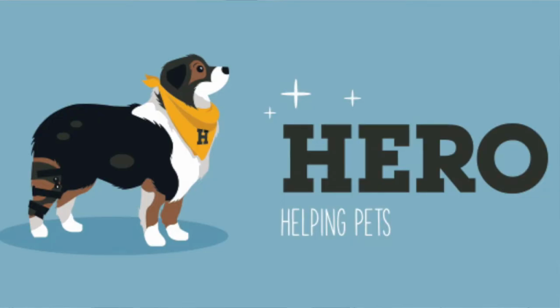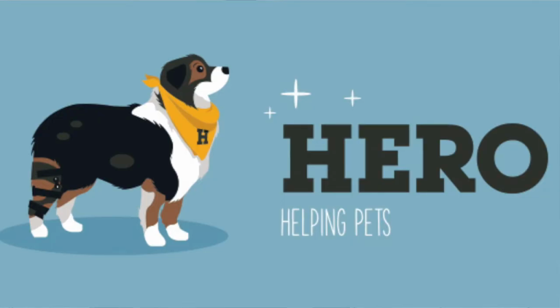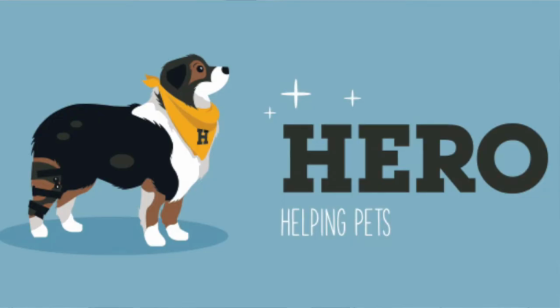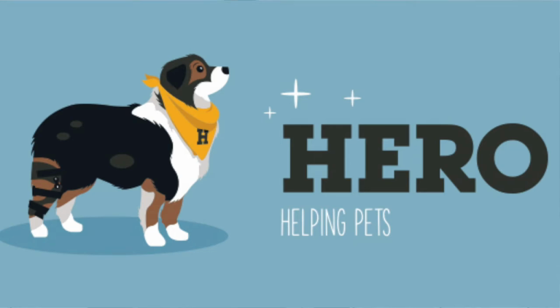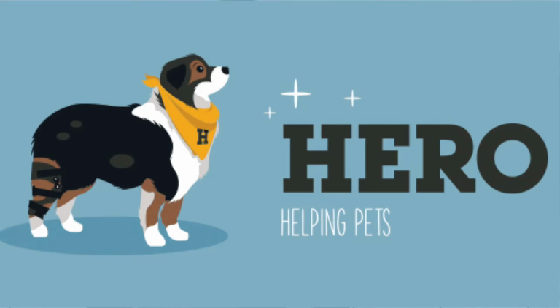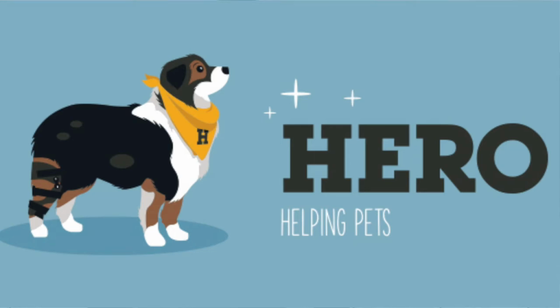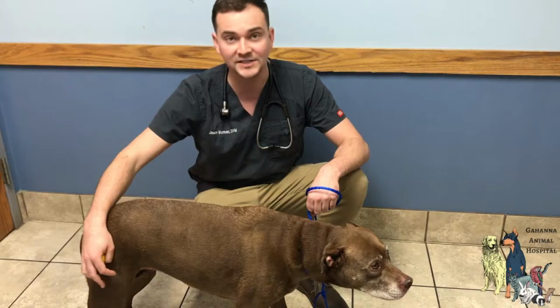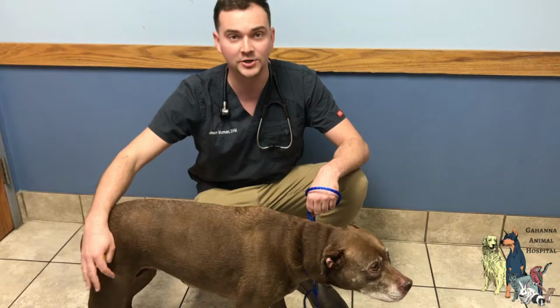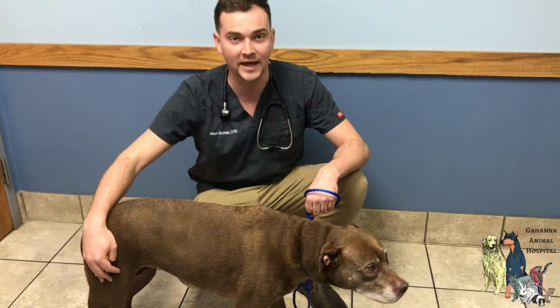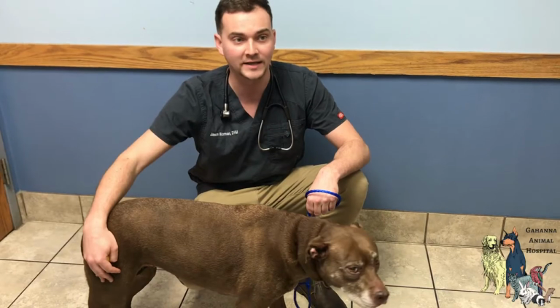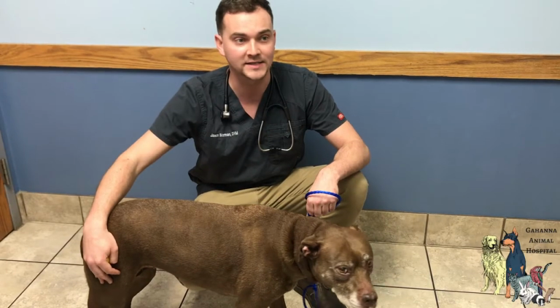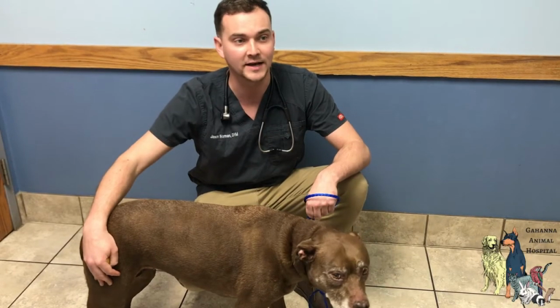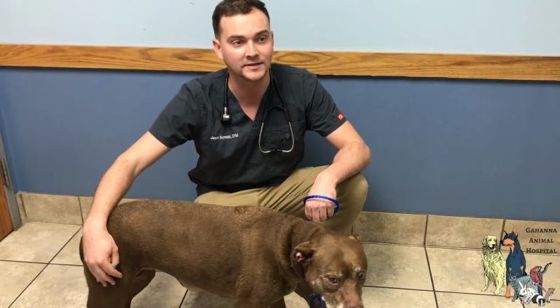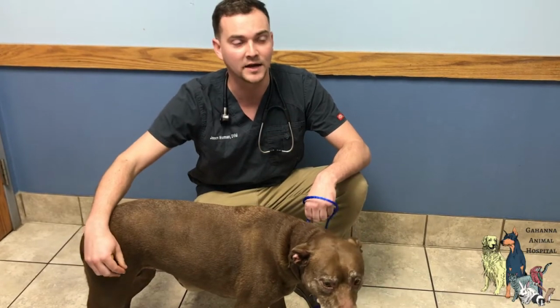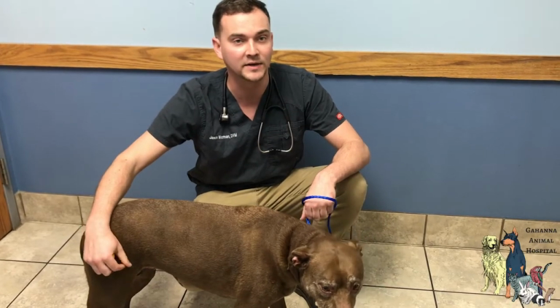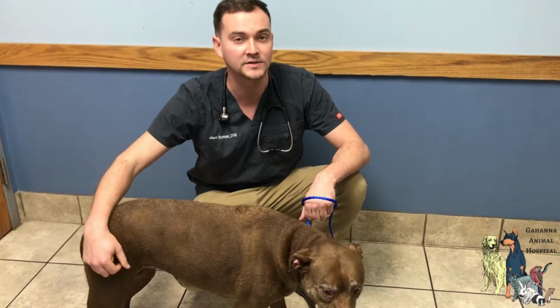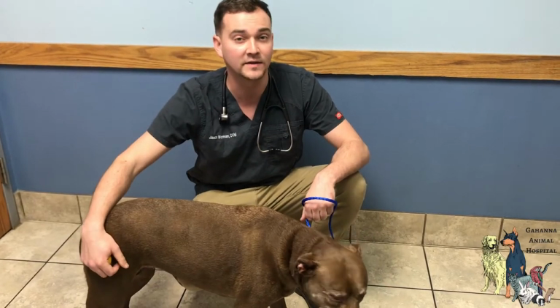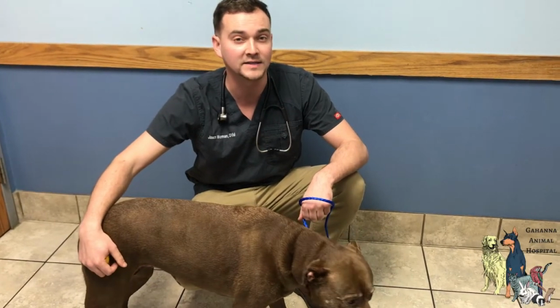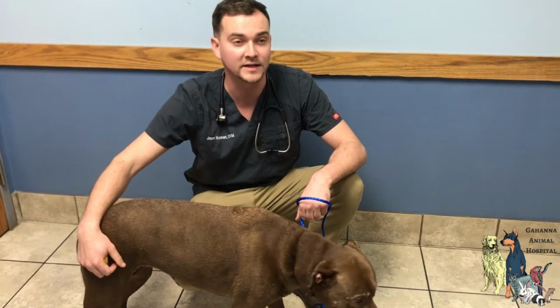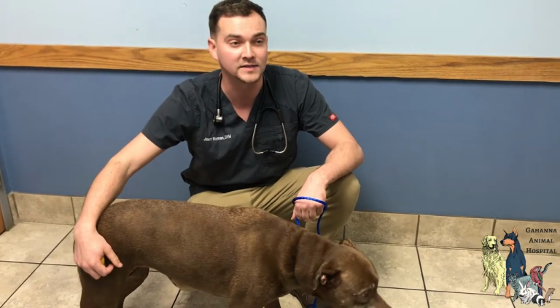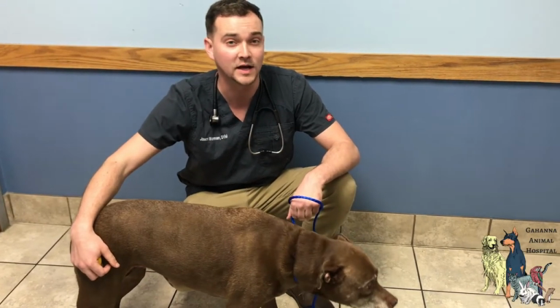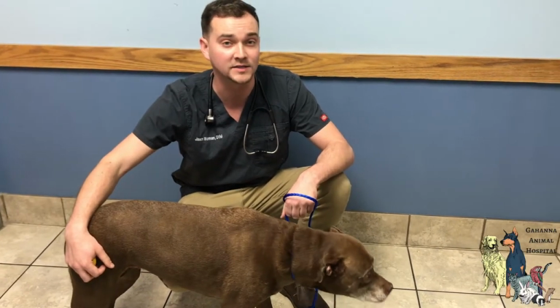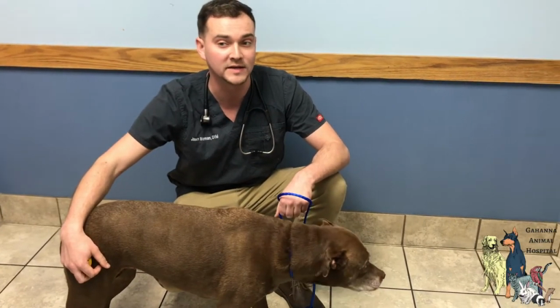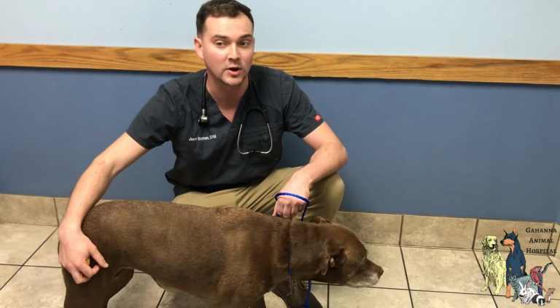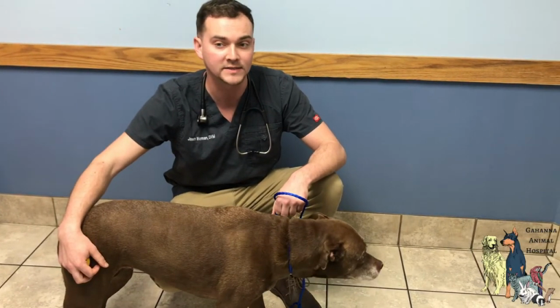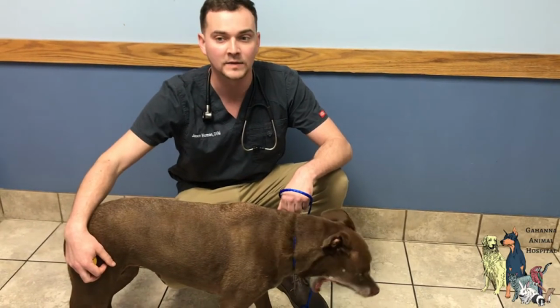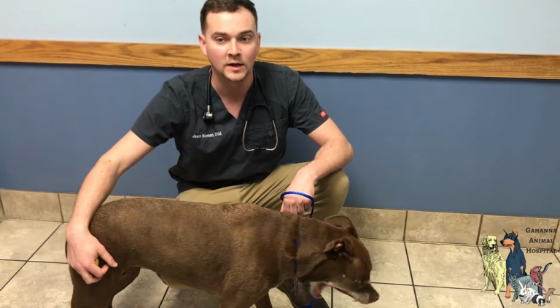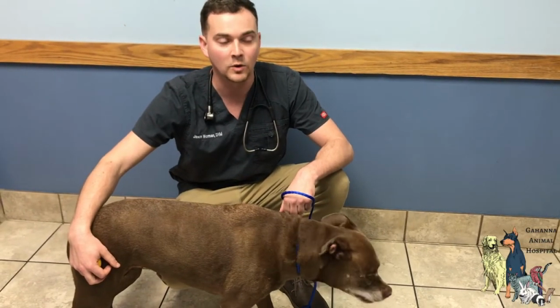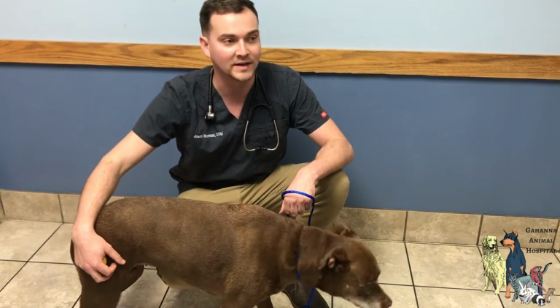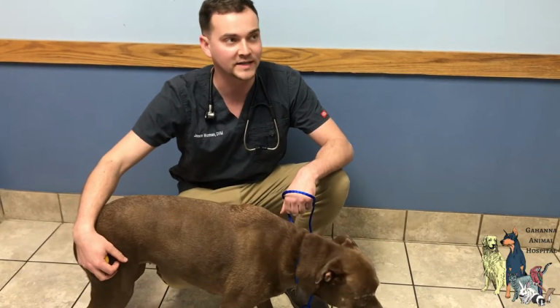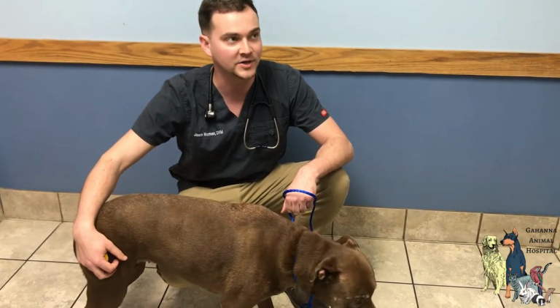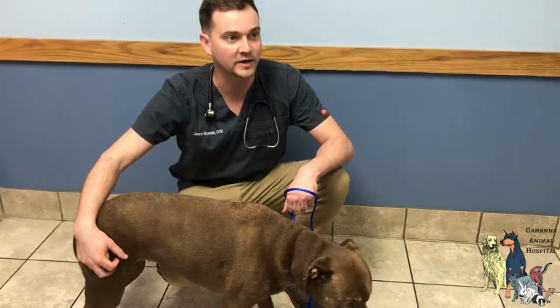Today we are going to cast her leg and send it out to the company so that they can send us a custom knee brace. We're about to get started.